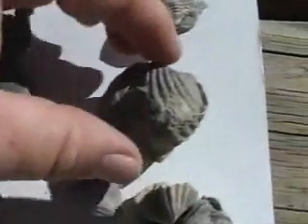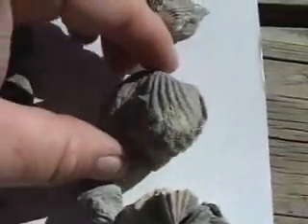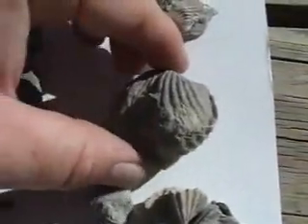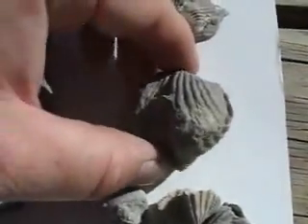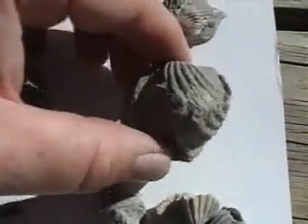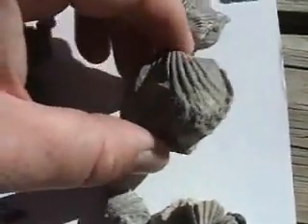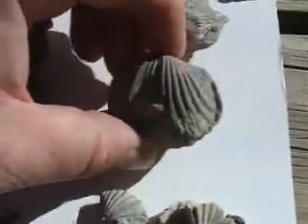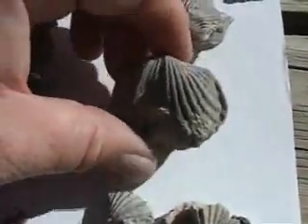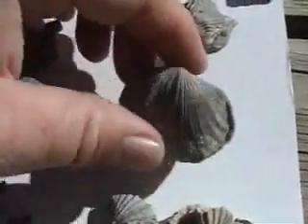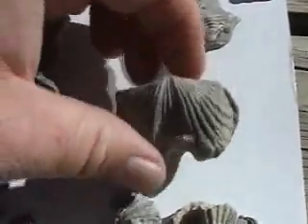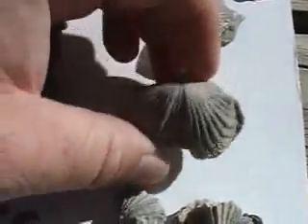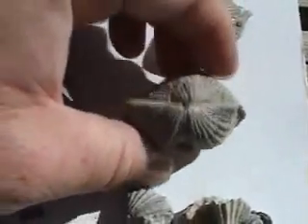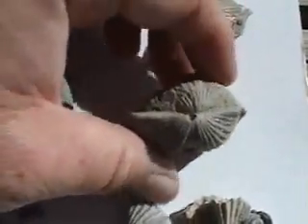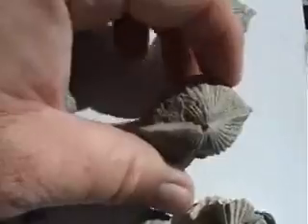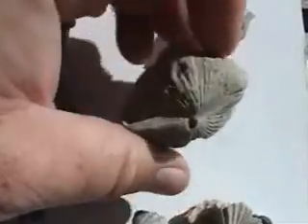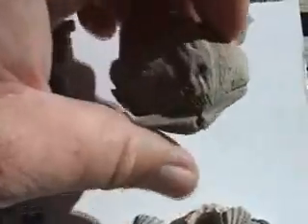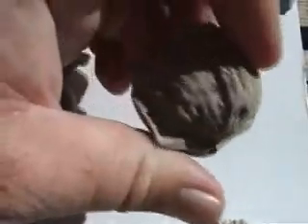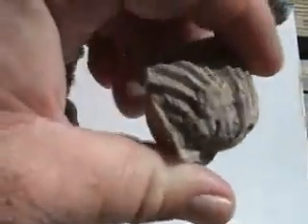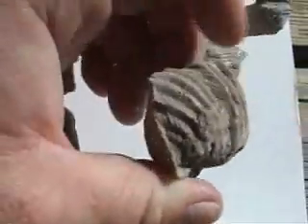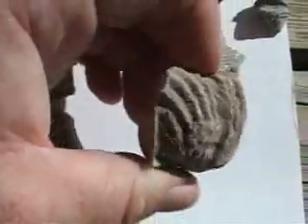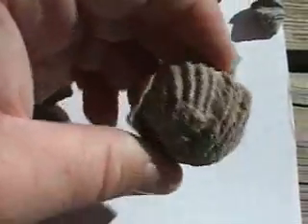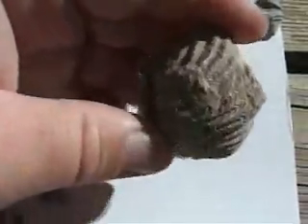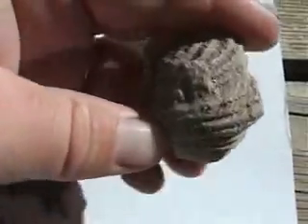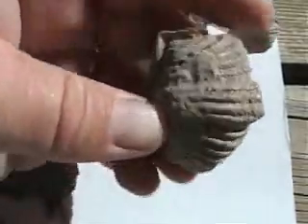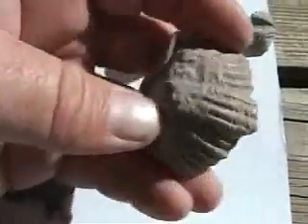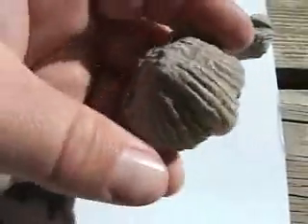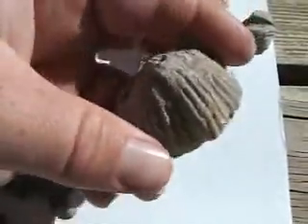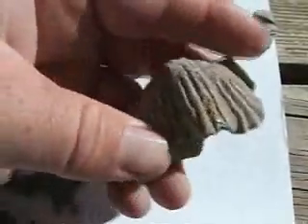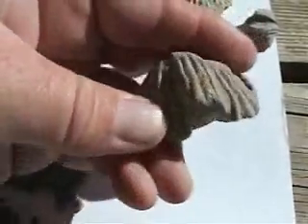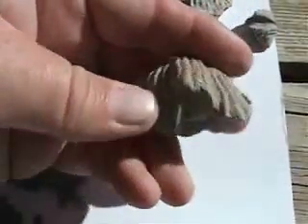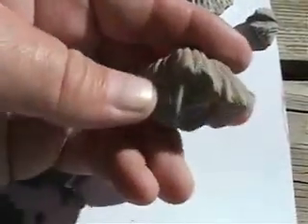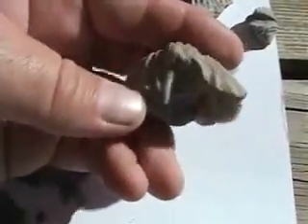Here's Platystrophia ponderosa — almost golf ball sized.